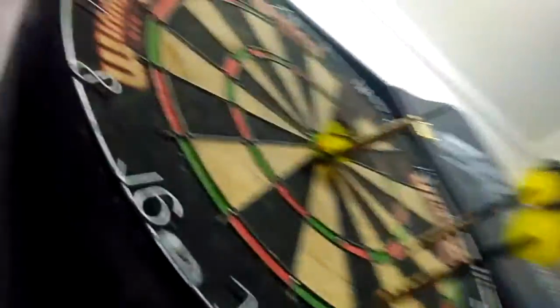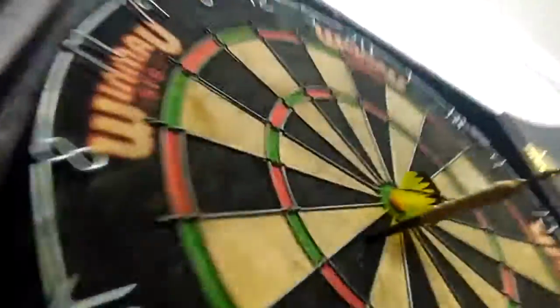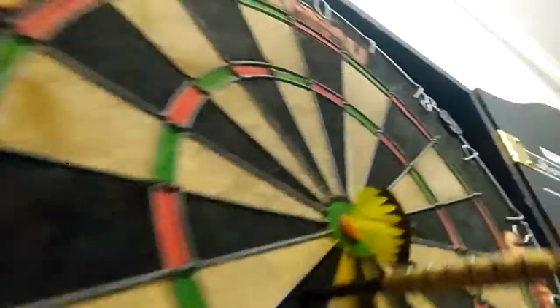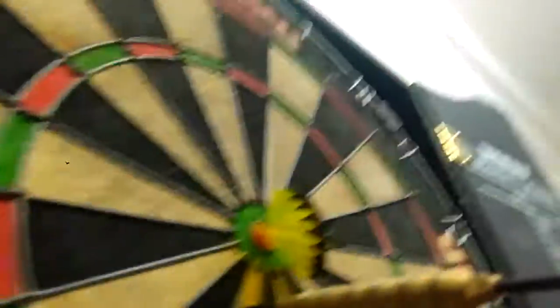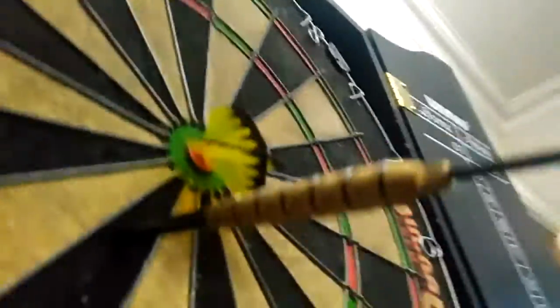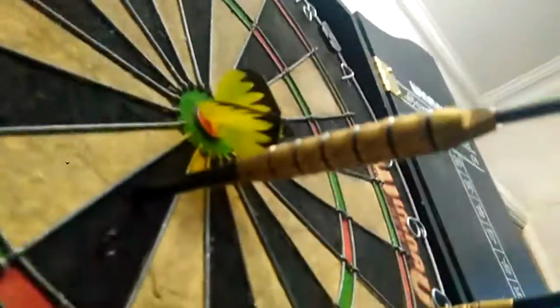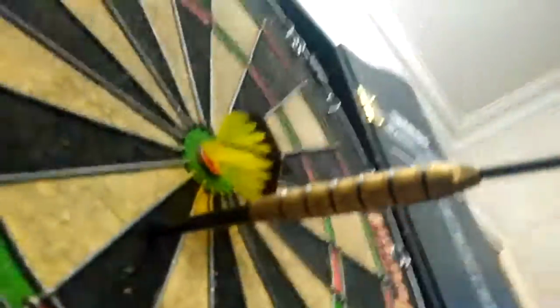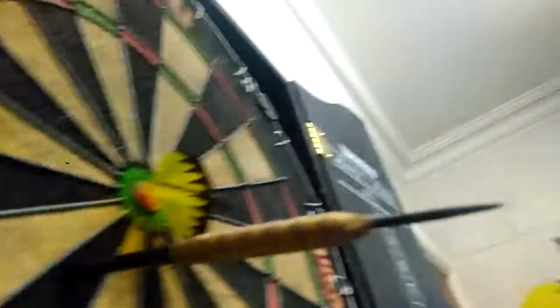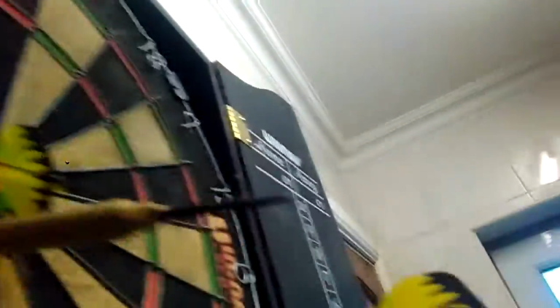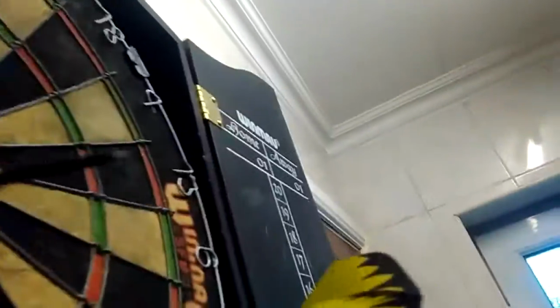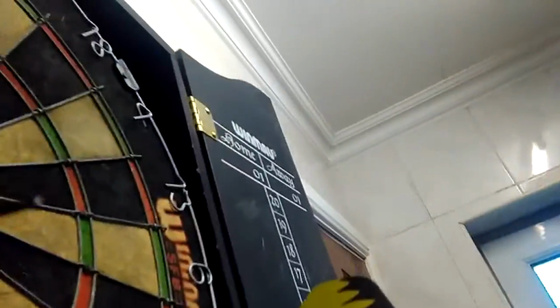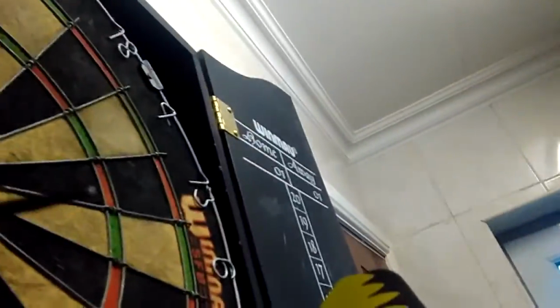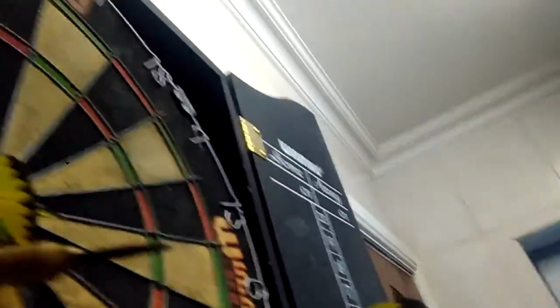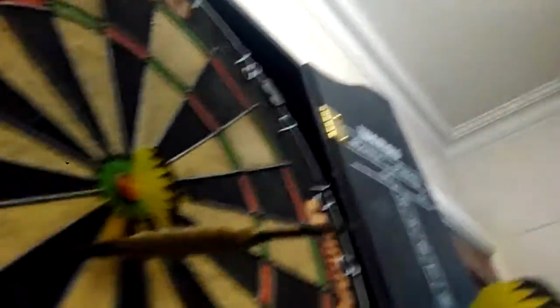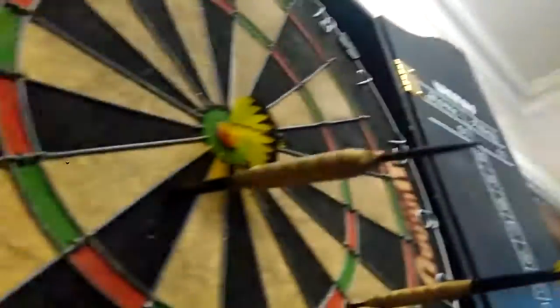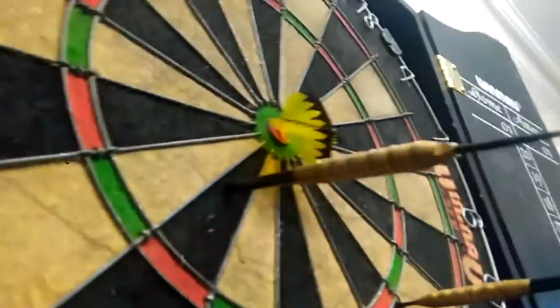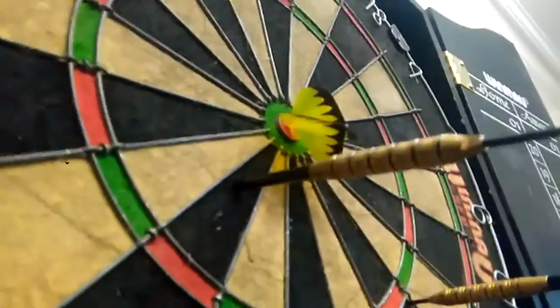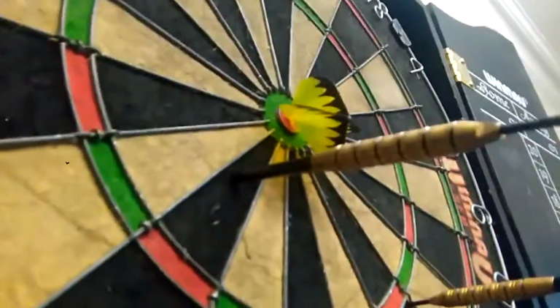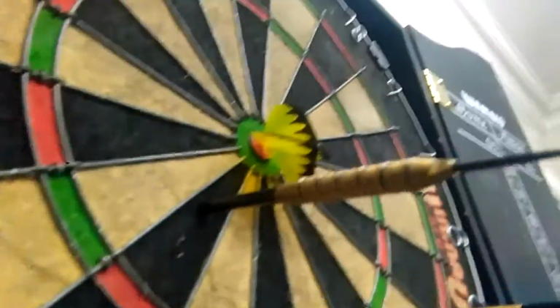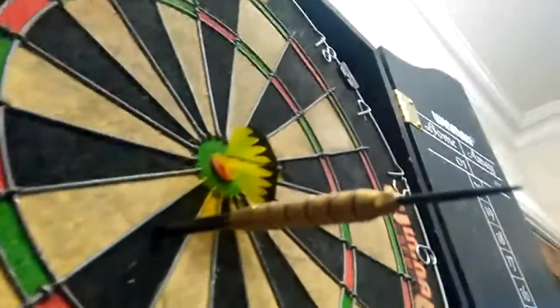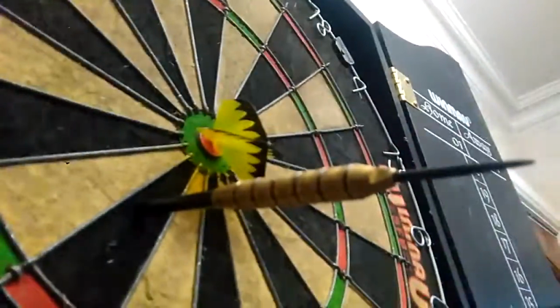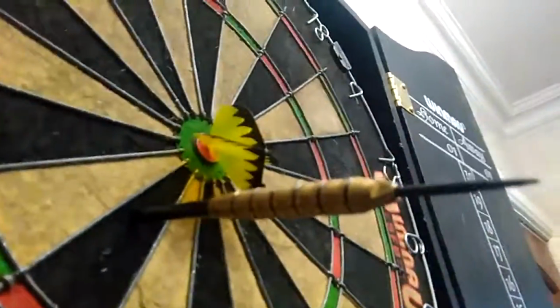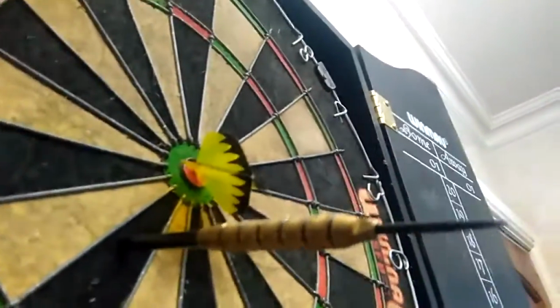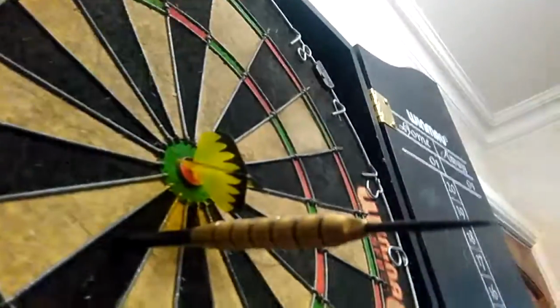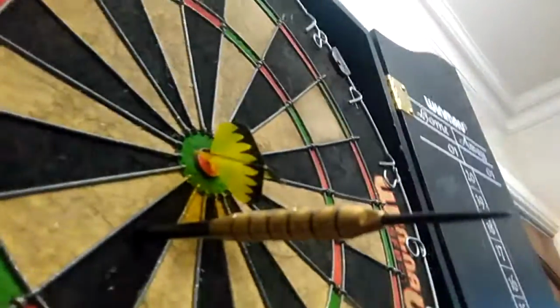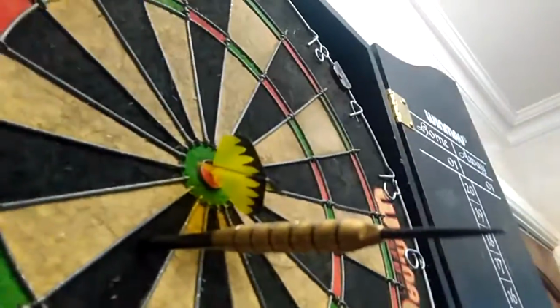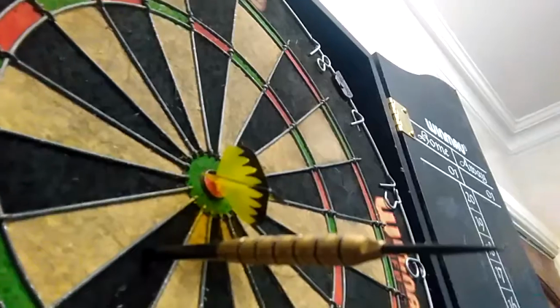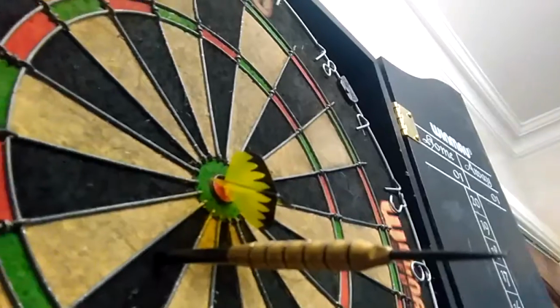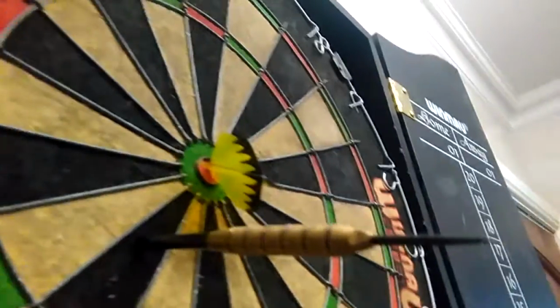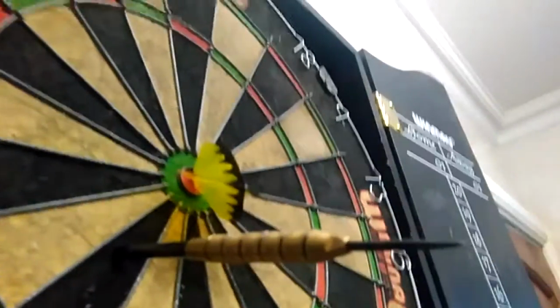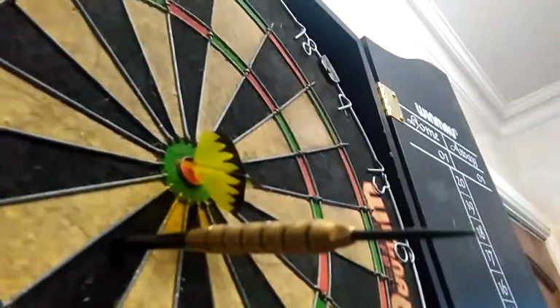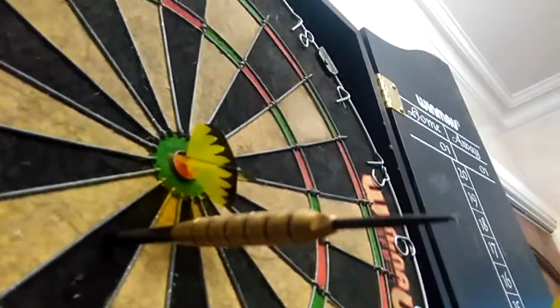And that's the pointy bit. And that's the end. And look where my flight is — the bullseye.